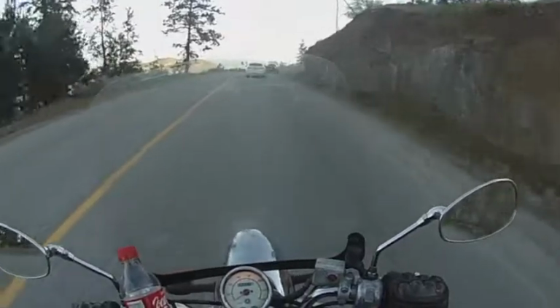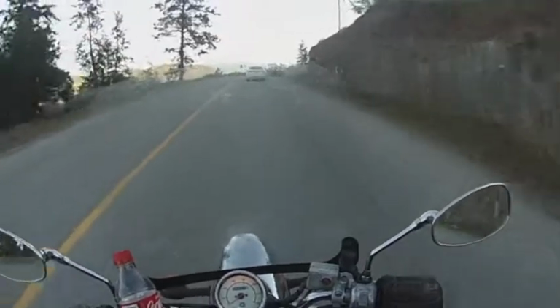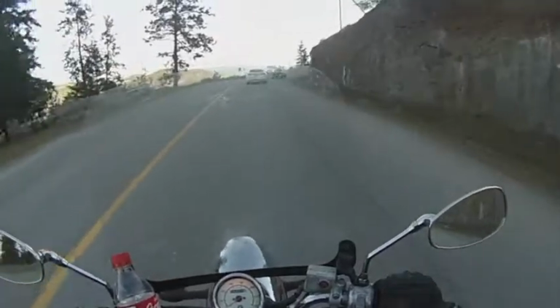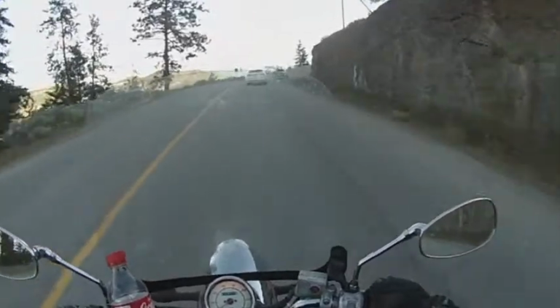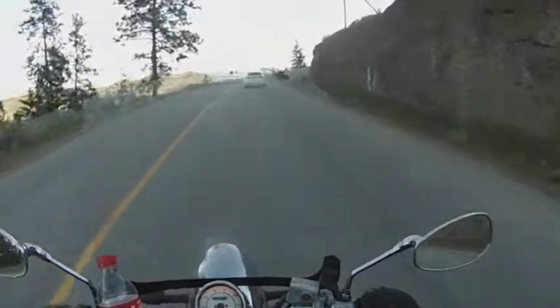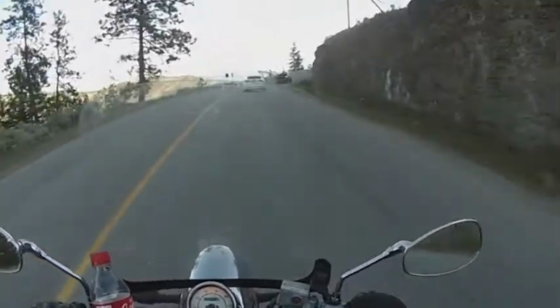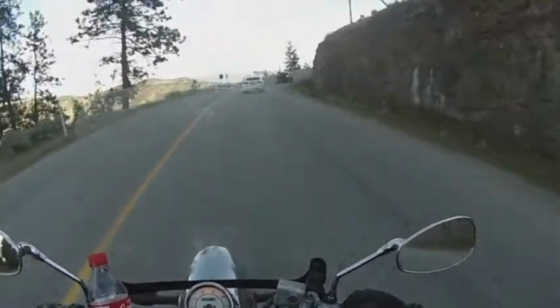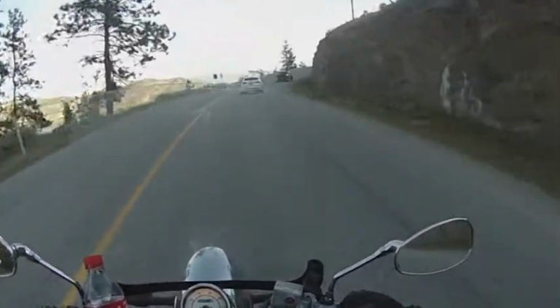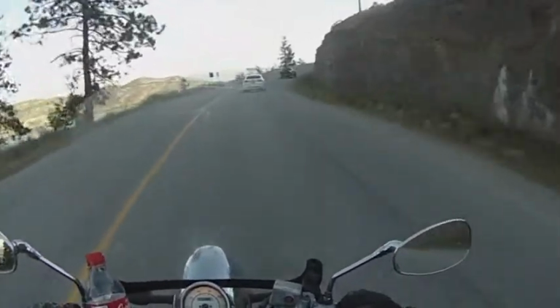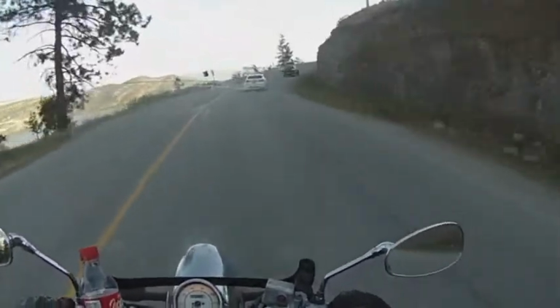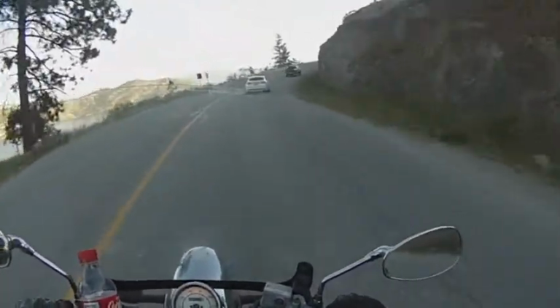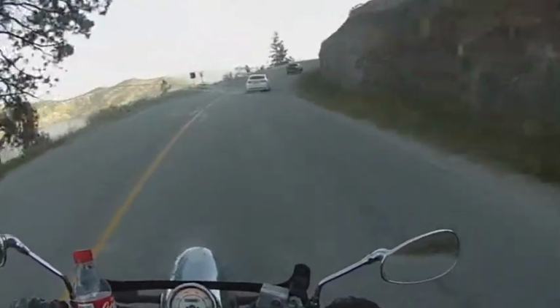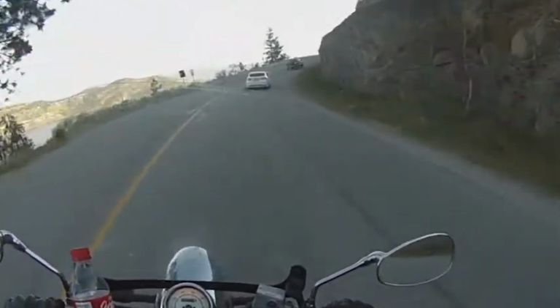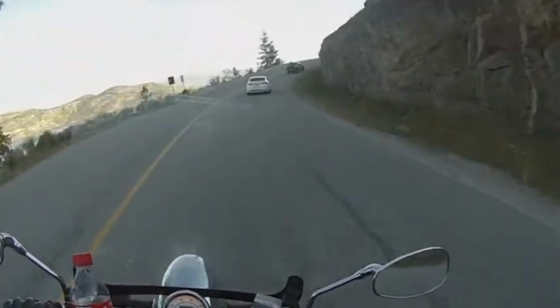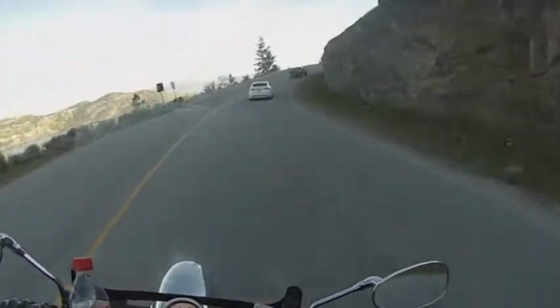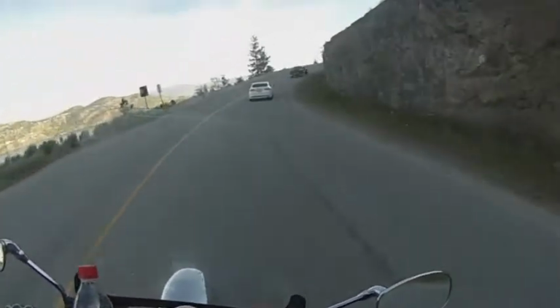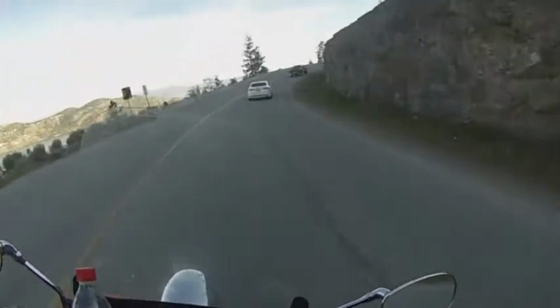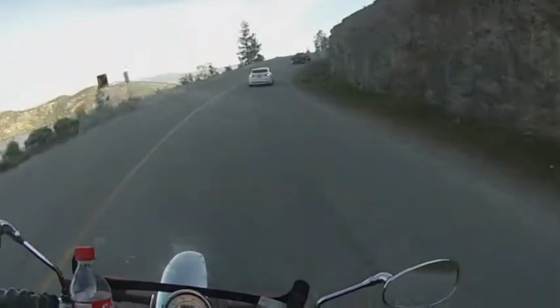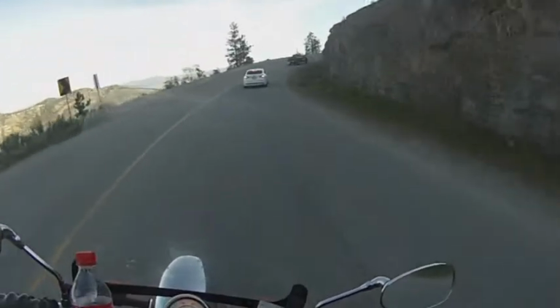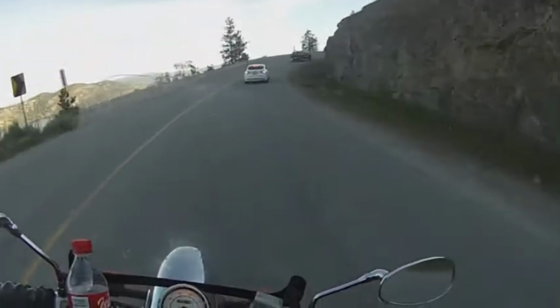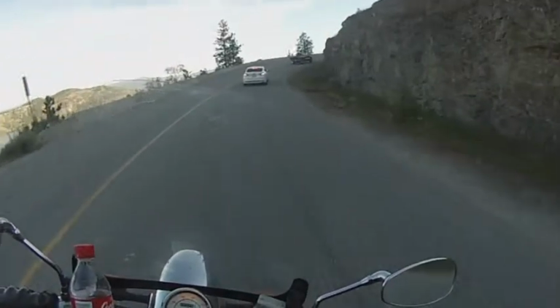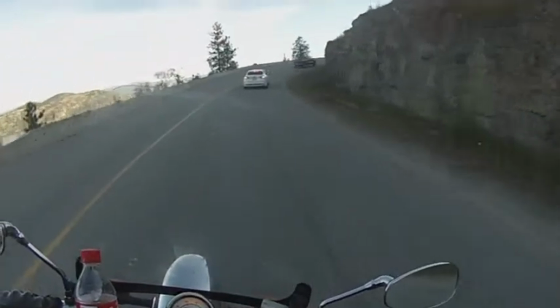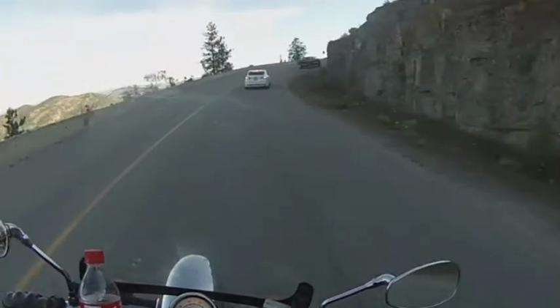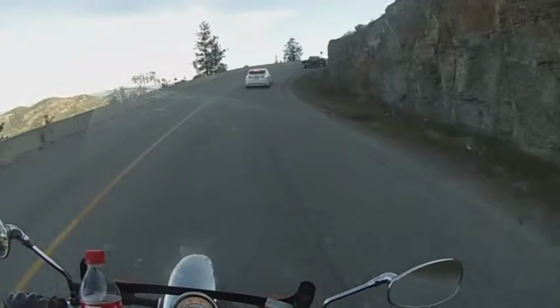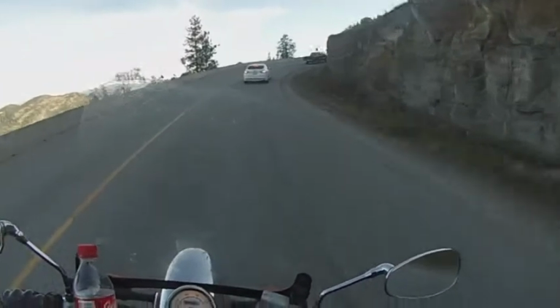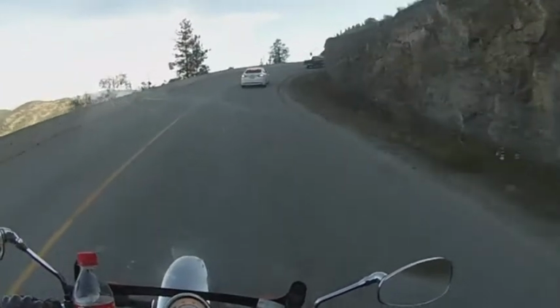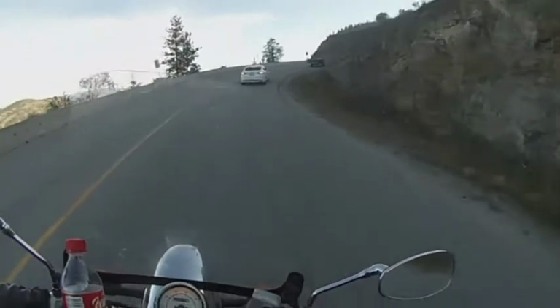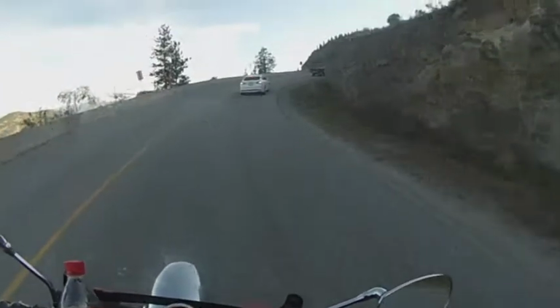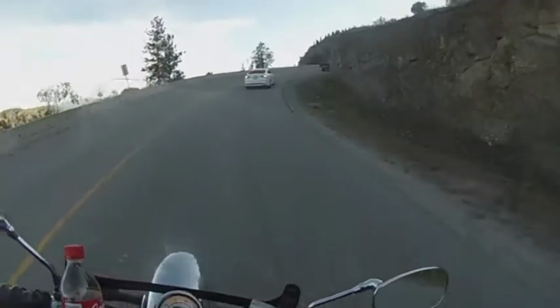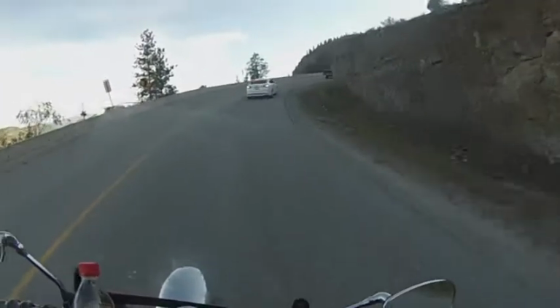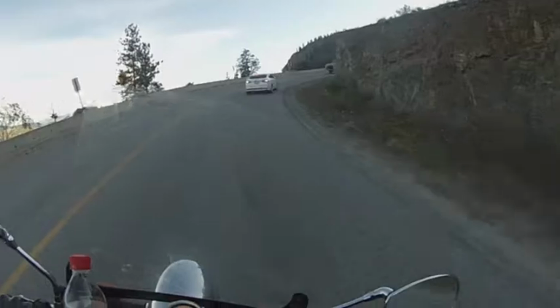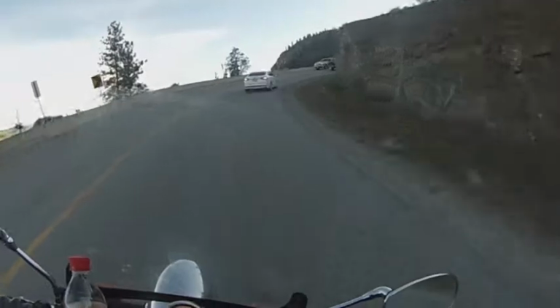This concludes the ride of West Side Road in the Okanagan. Thanks for watching.